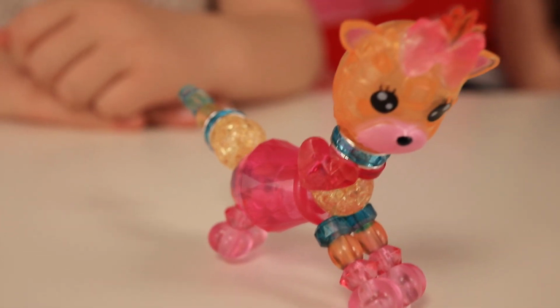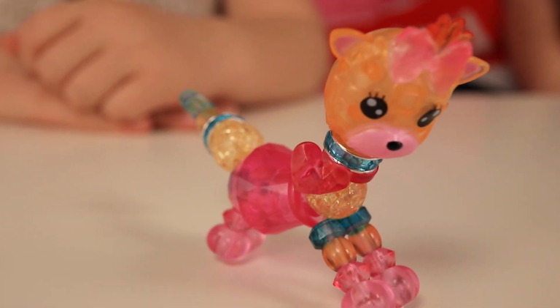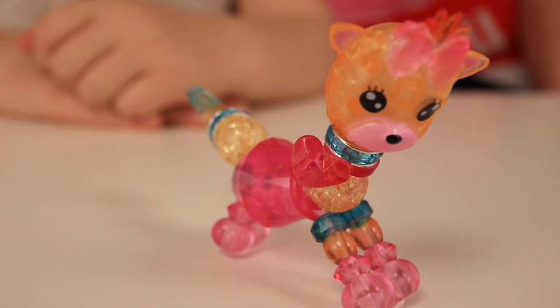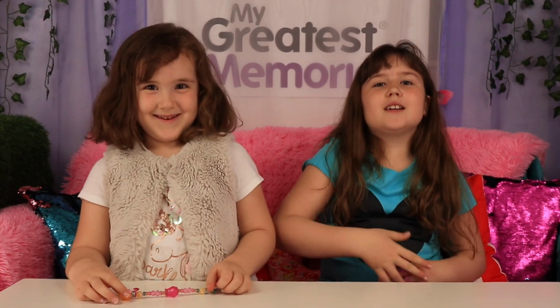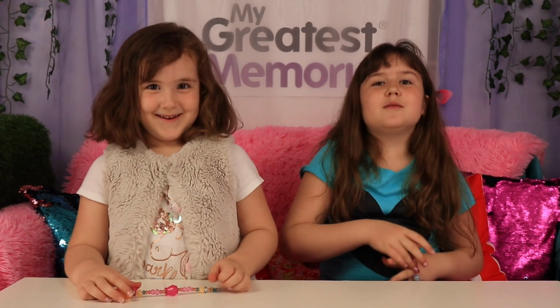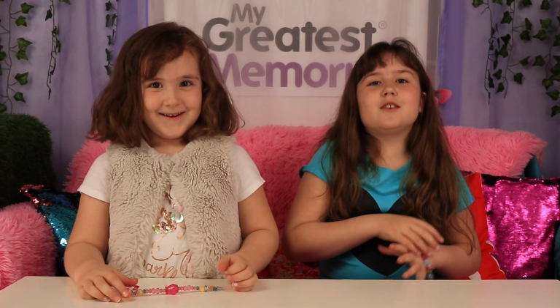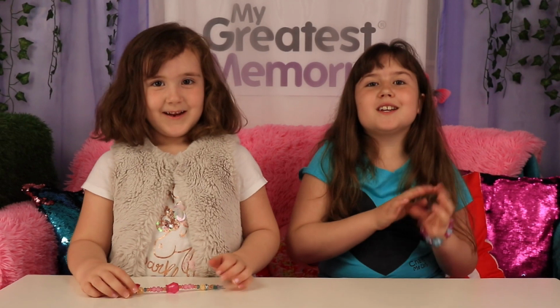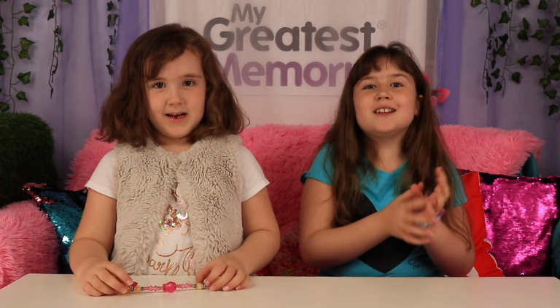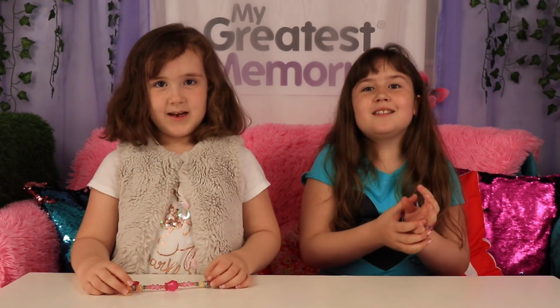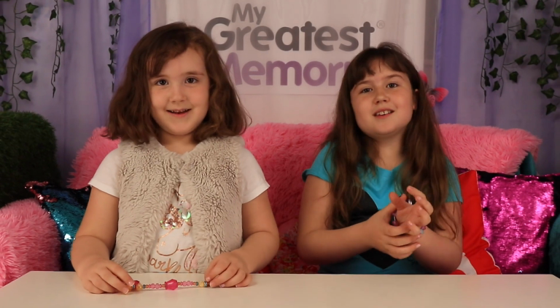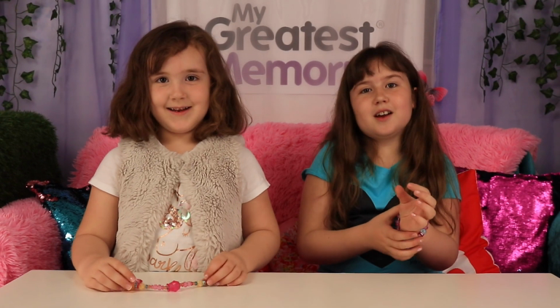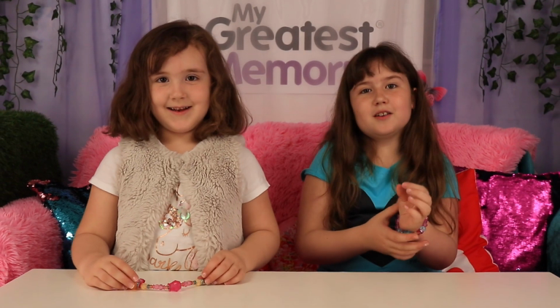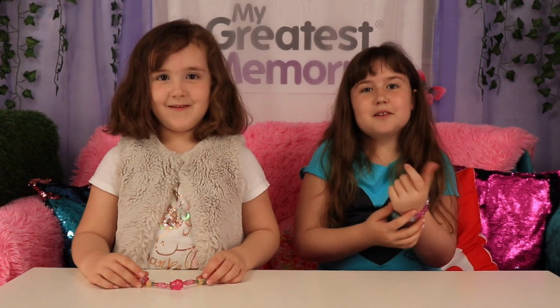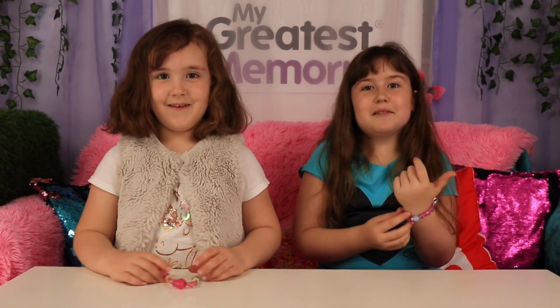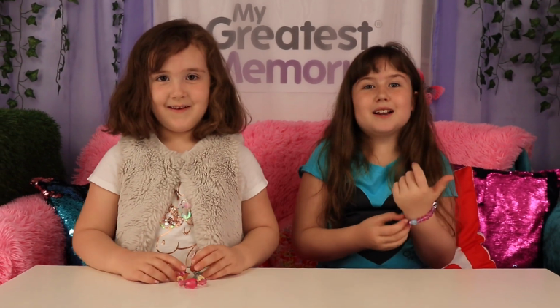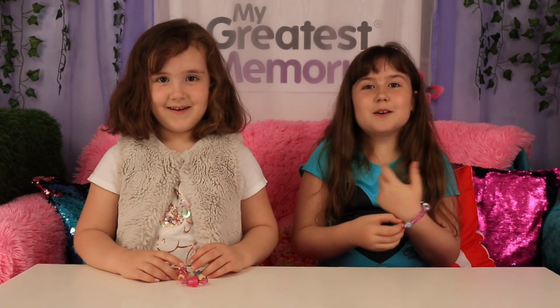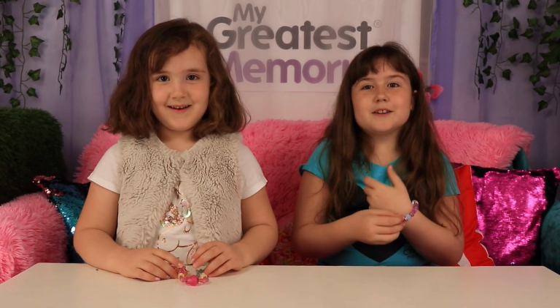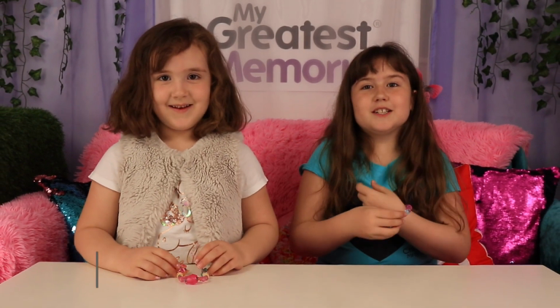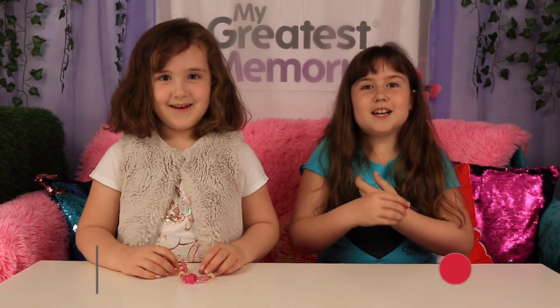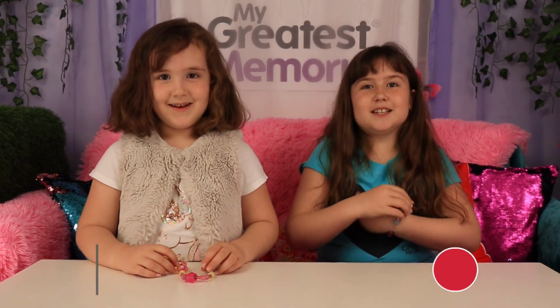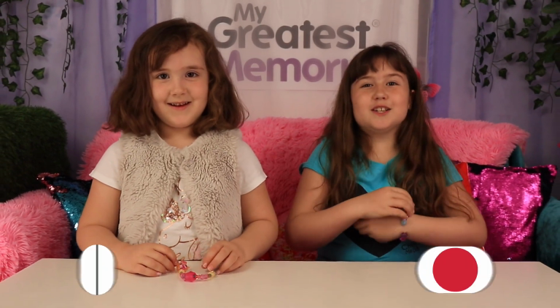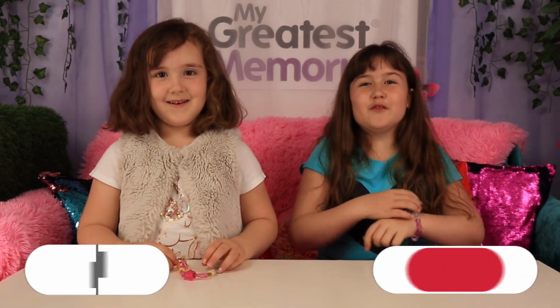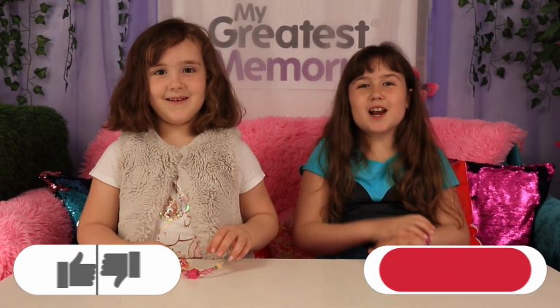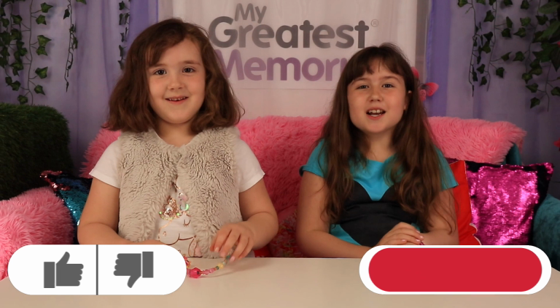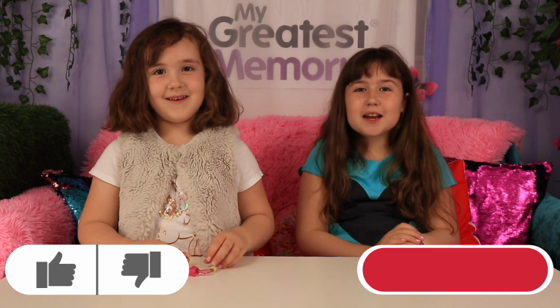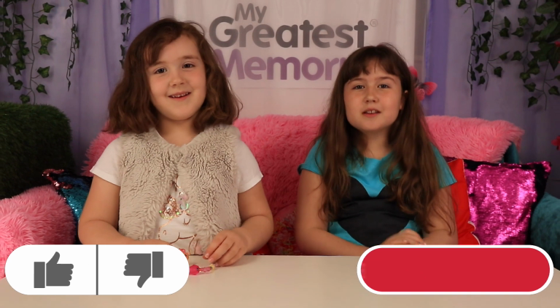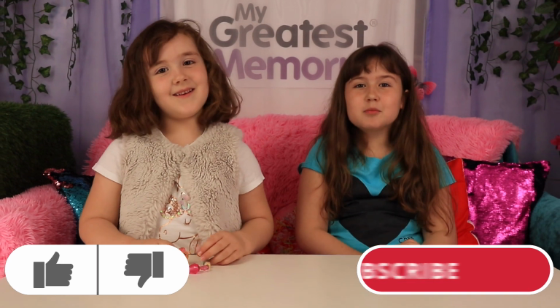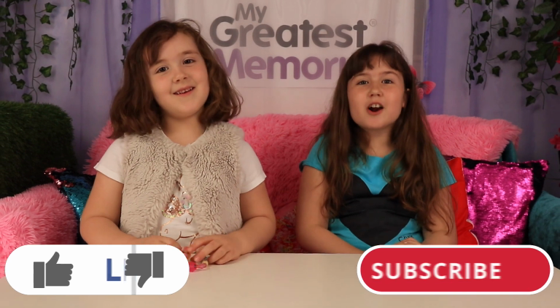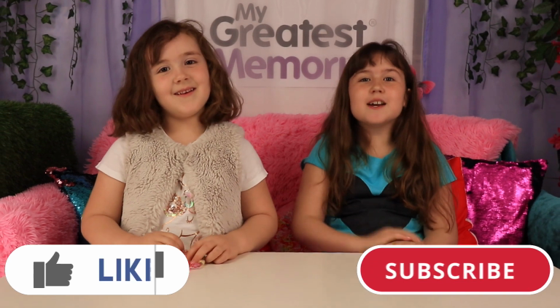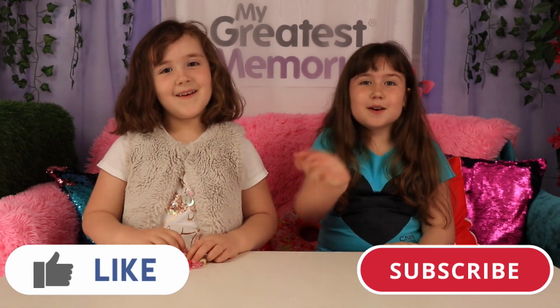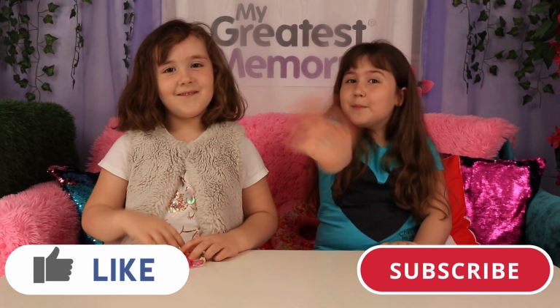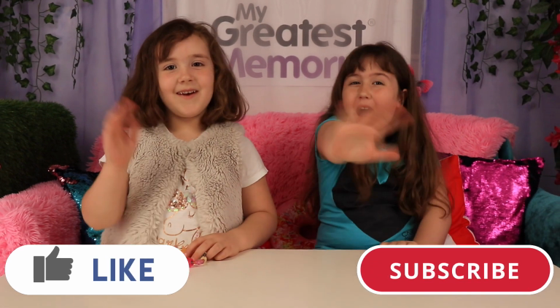Thanks for watching this video, we really appreciate it. Don't forget to like and subscribe, bye!